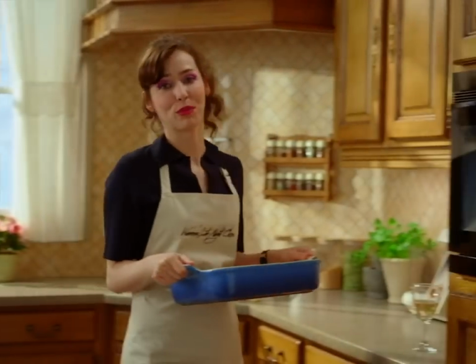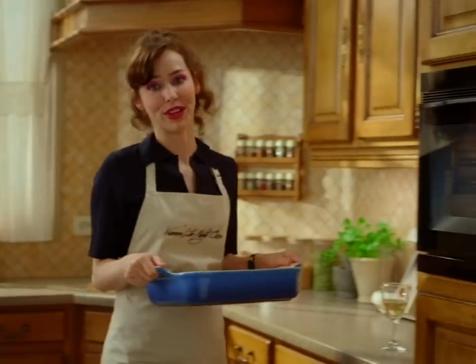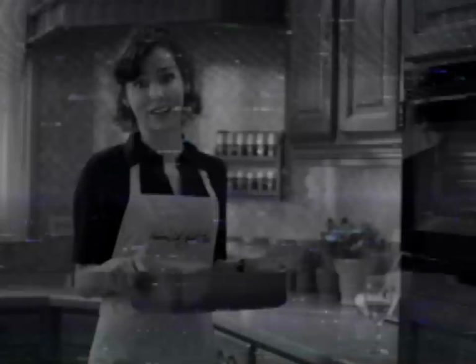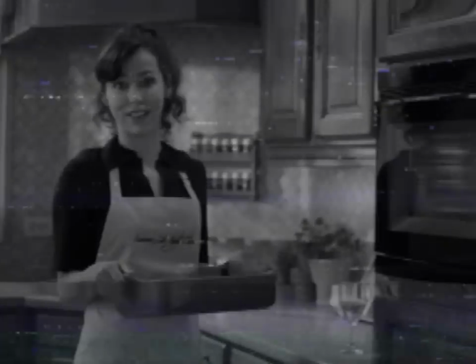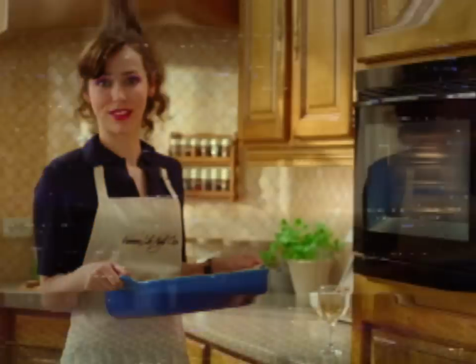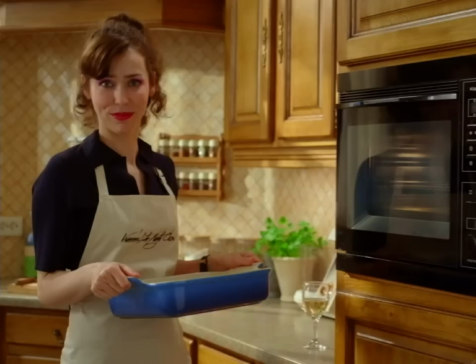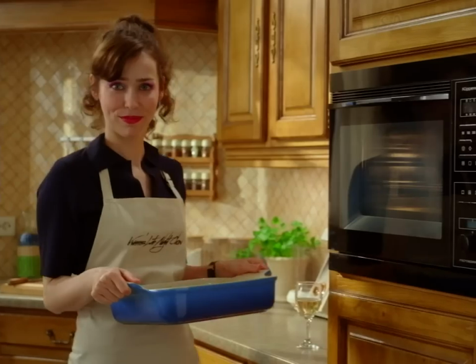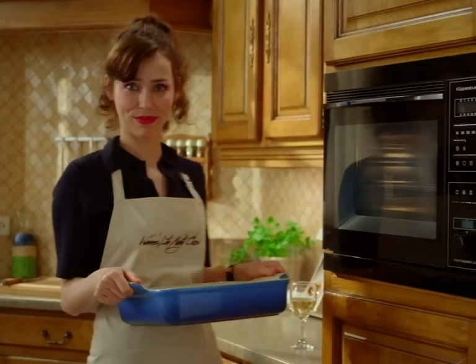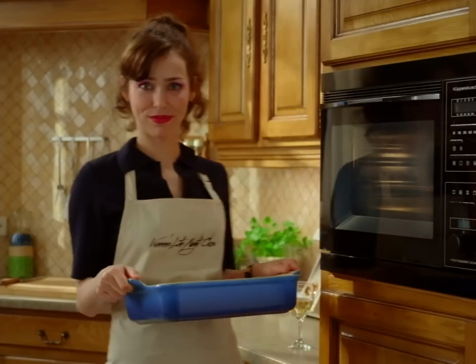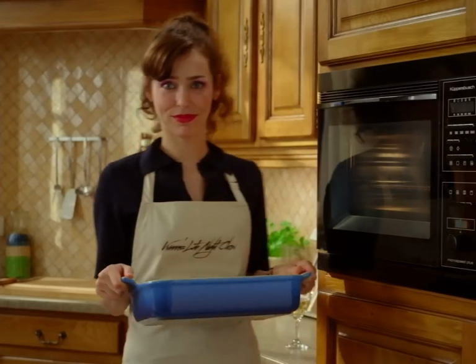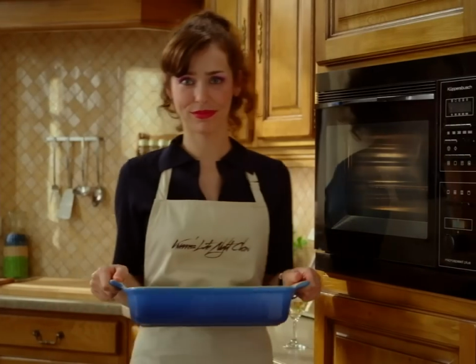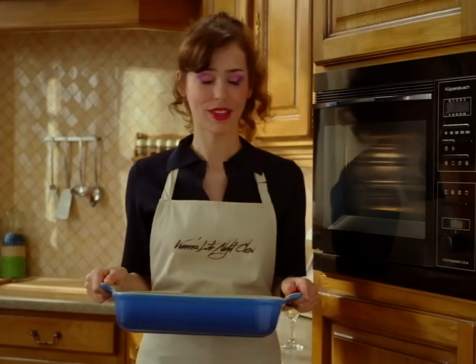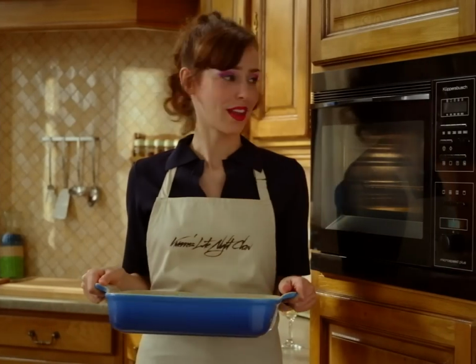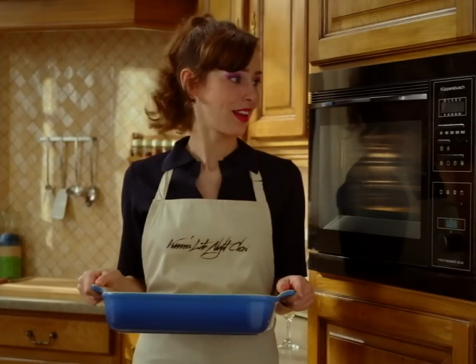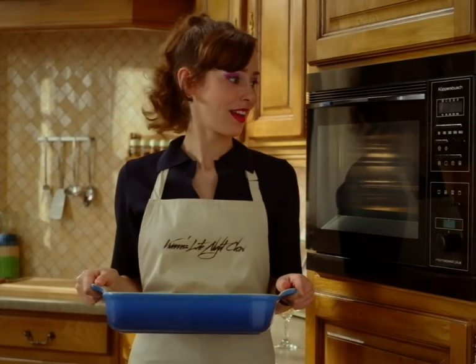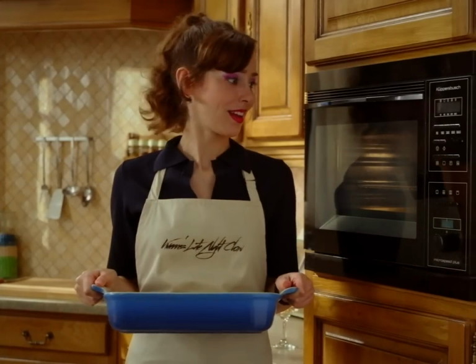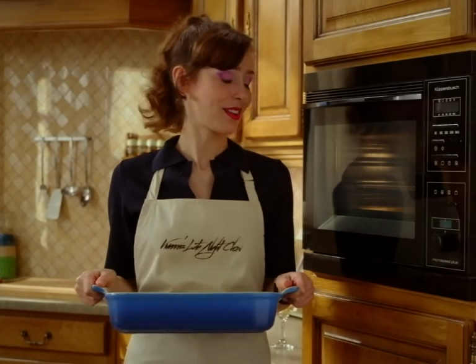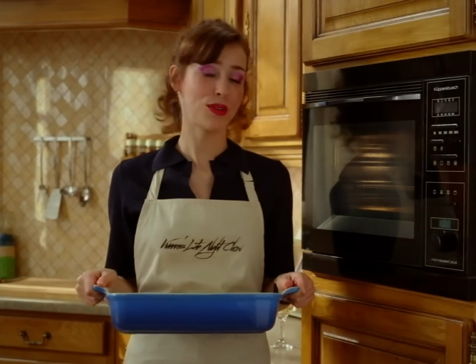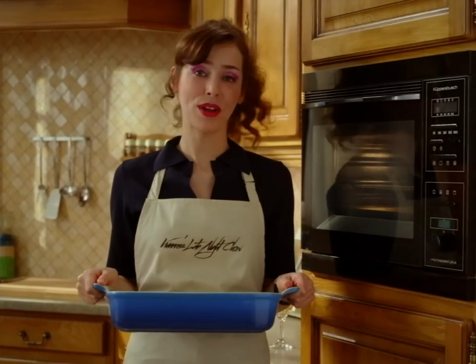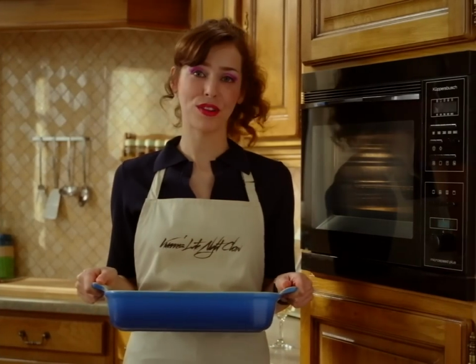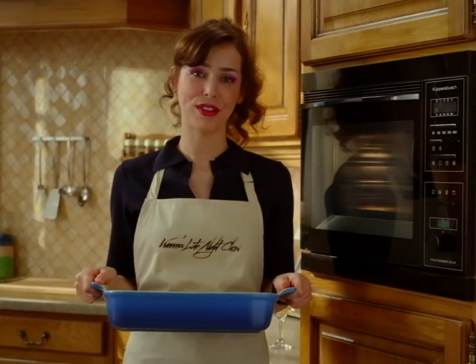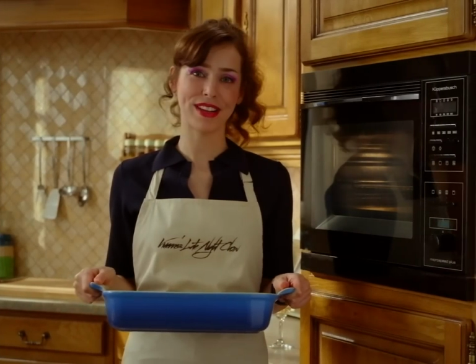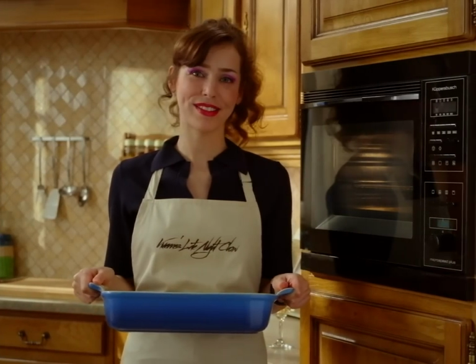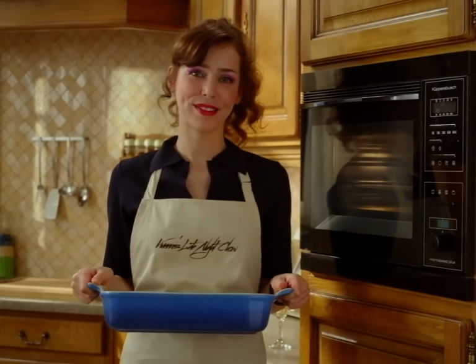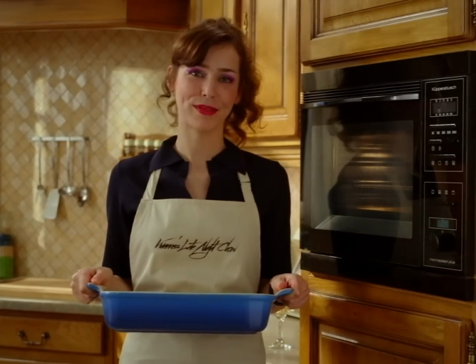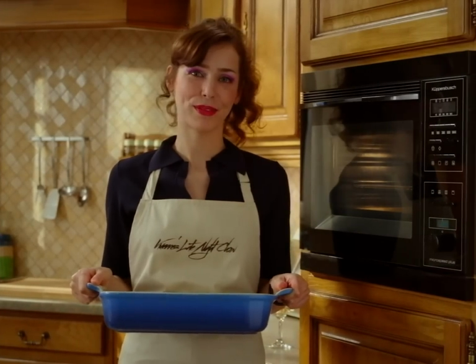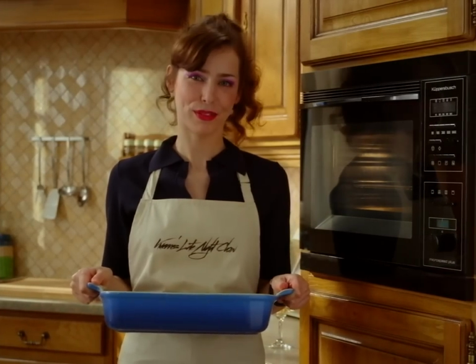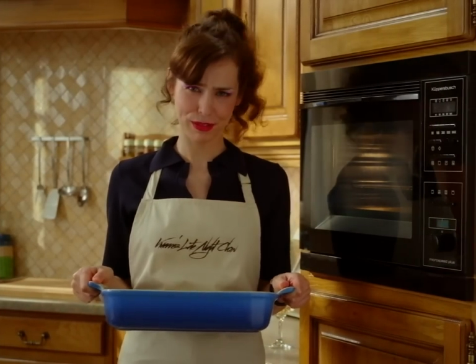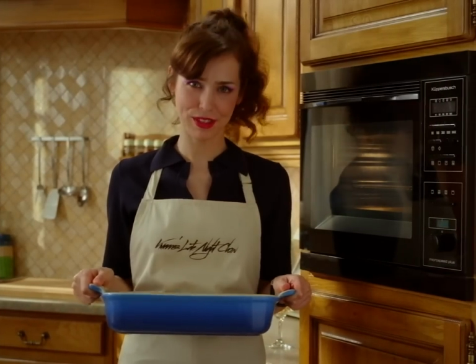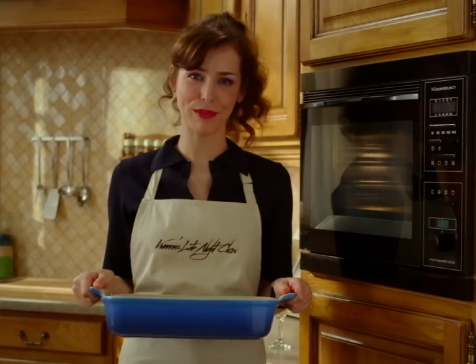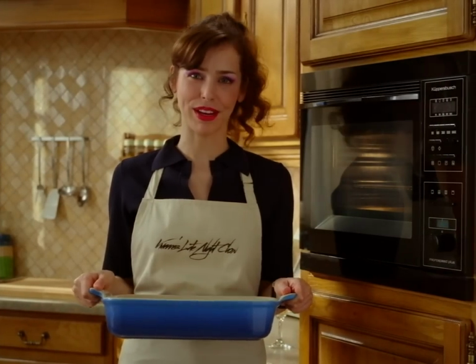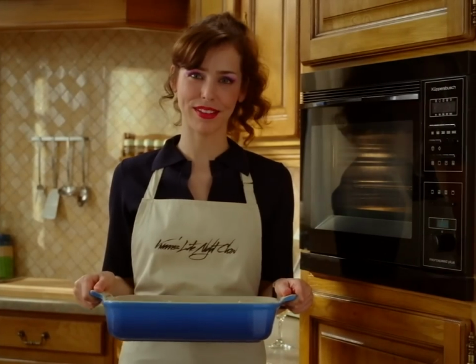Don't grate it. 200 degrees, 15 minutes.